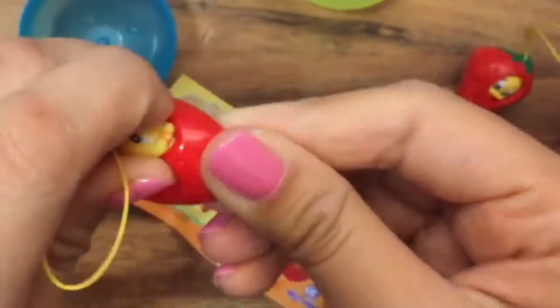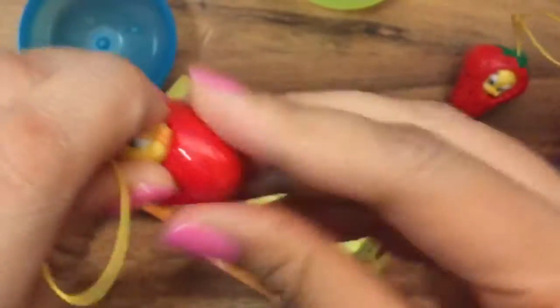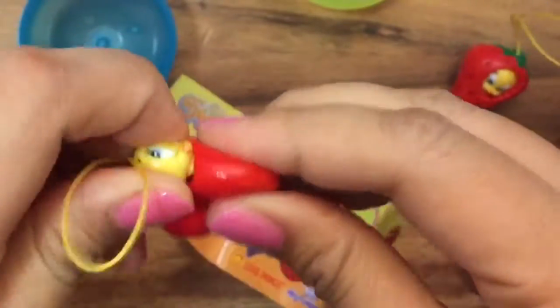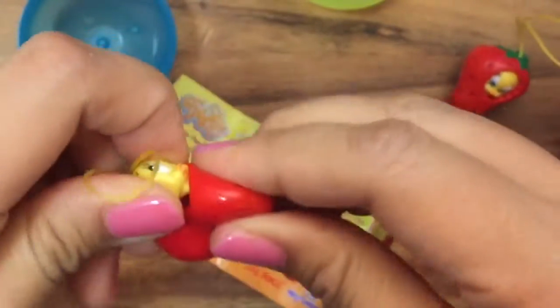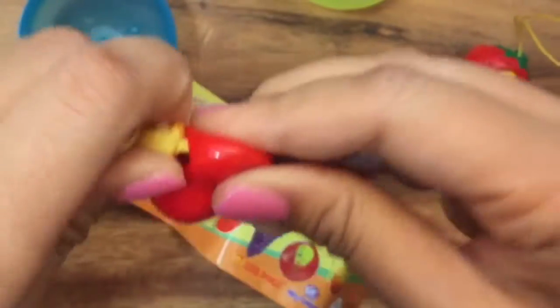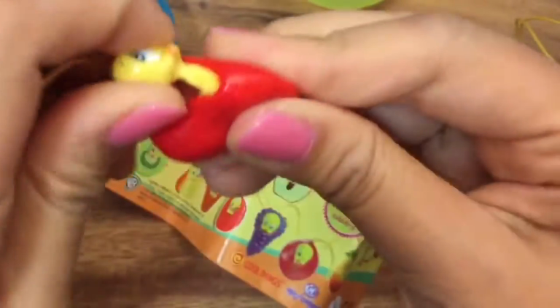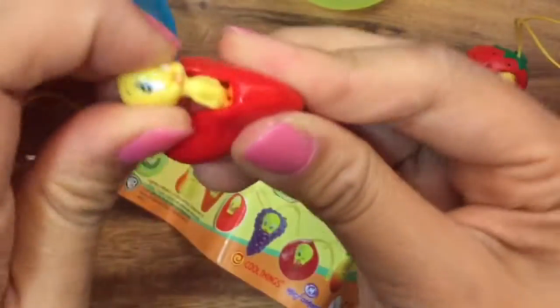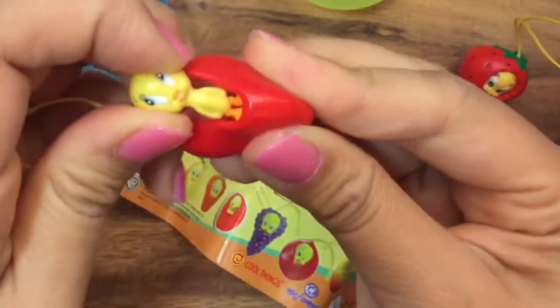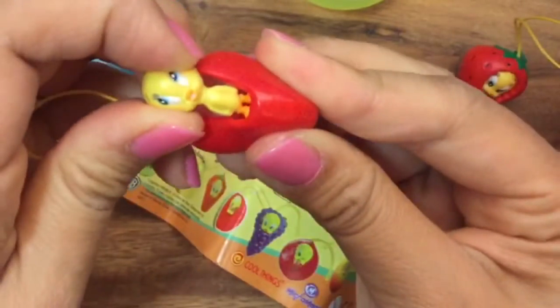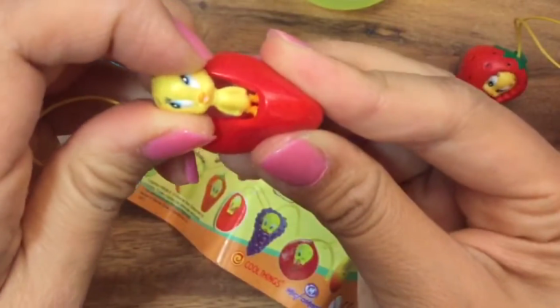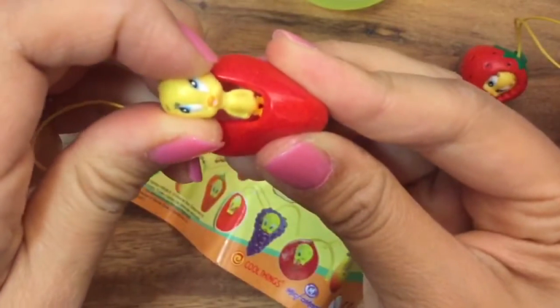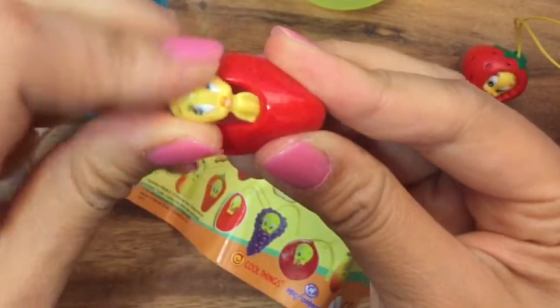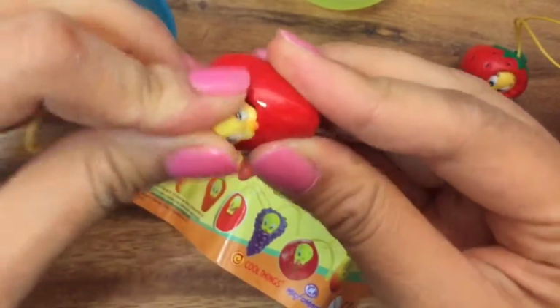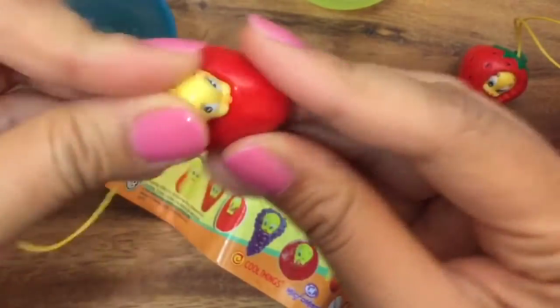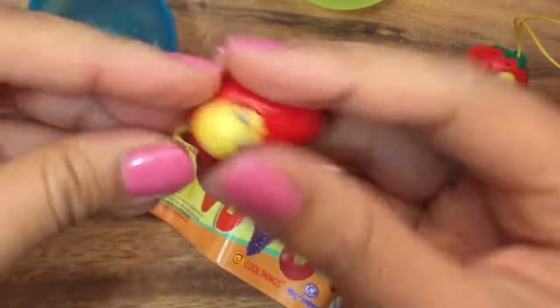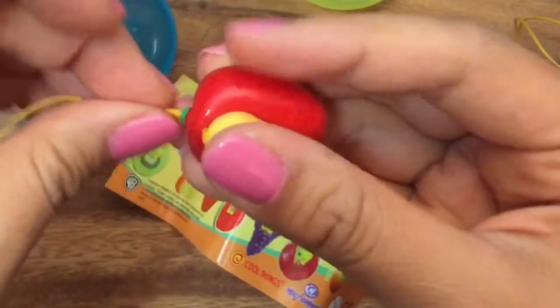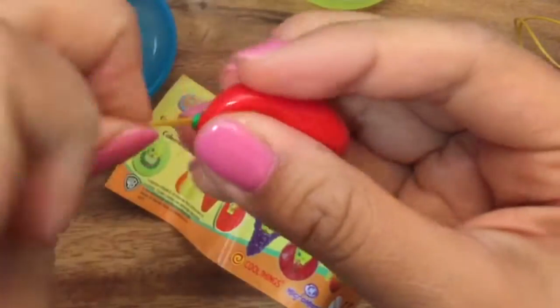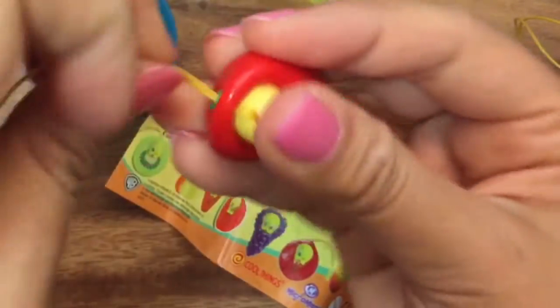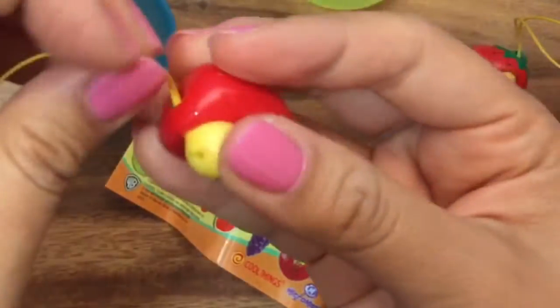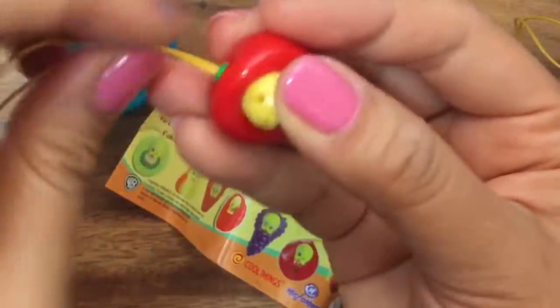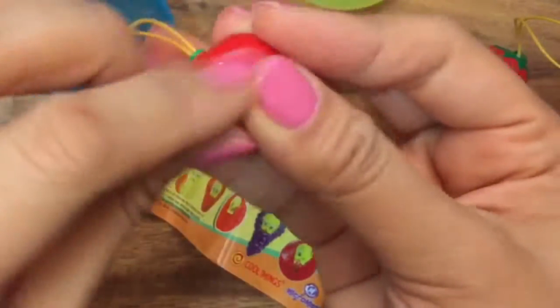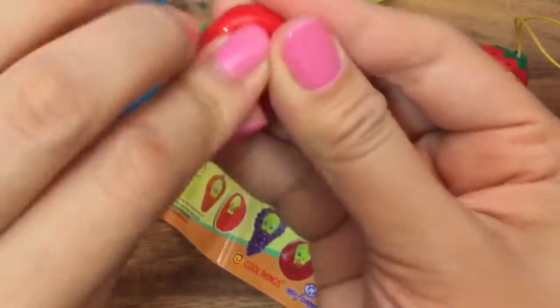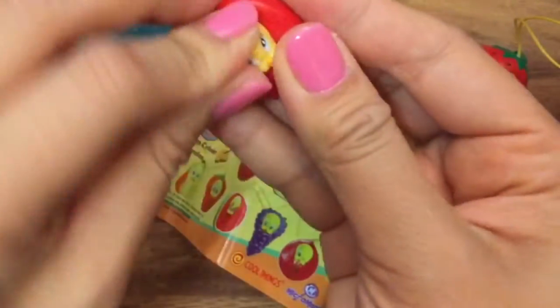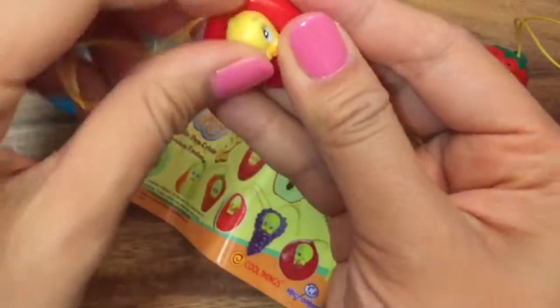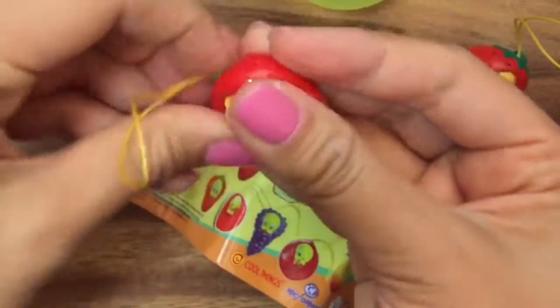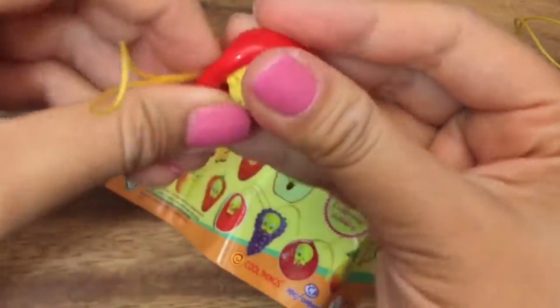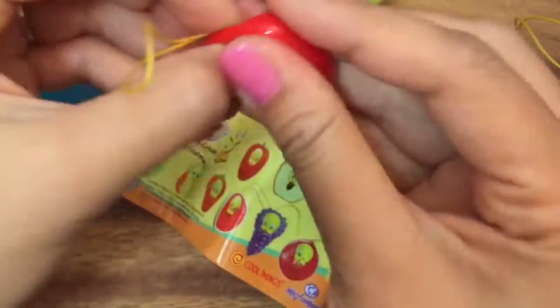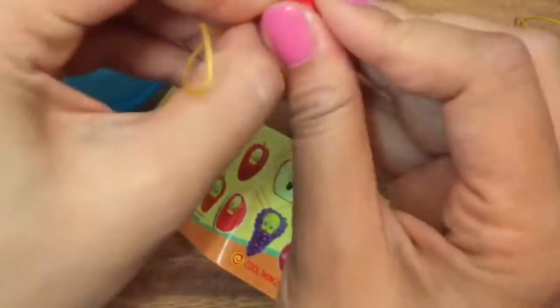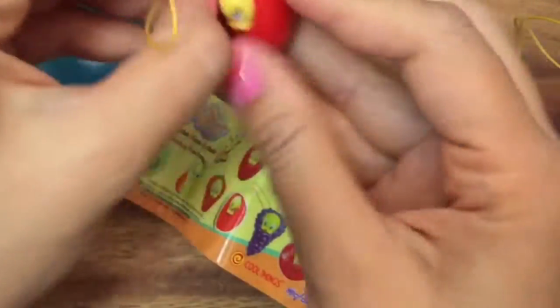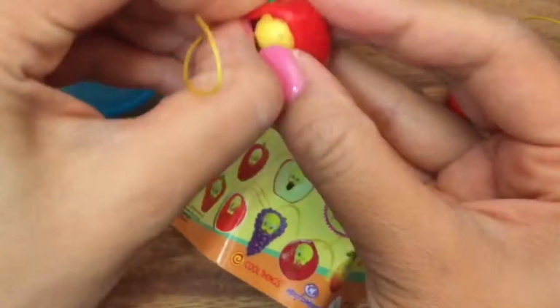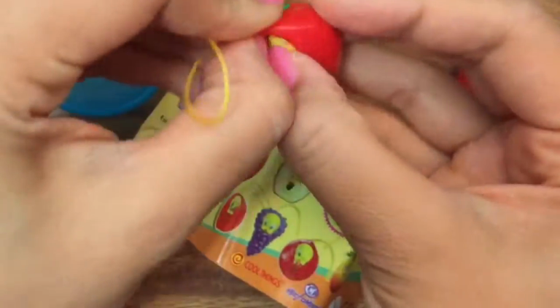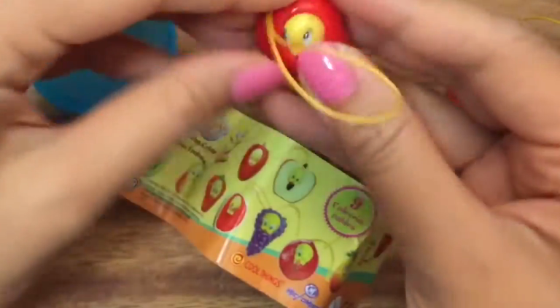It kind of looks like the strawberry one without any seeds, but then if you look at the top, it's like a chili pepper. So she's spicy. She comes out like that. Let's put her back inside and open up some more.